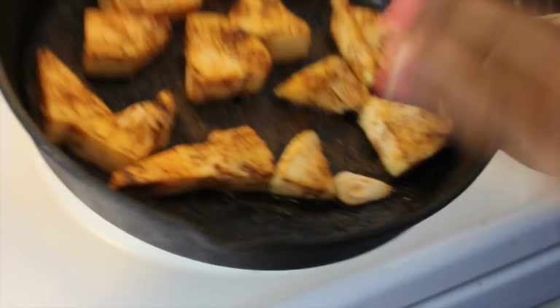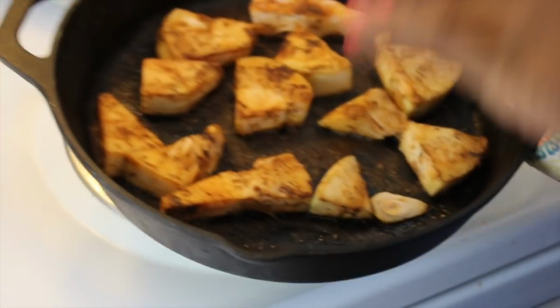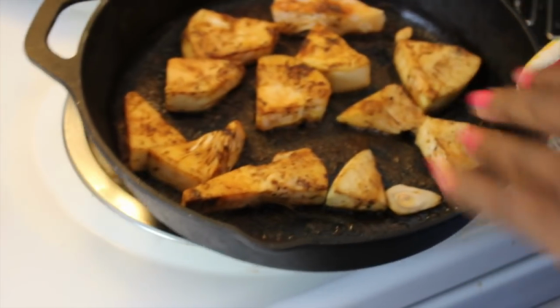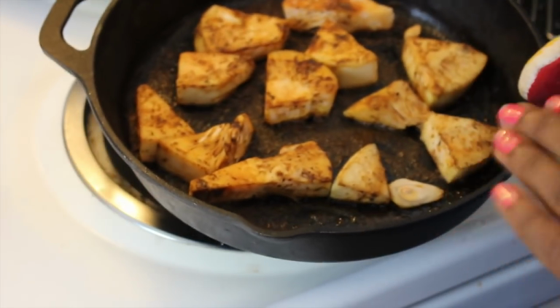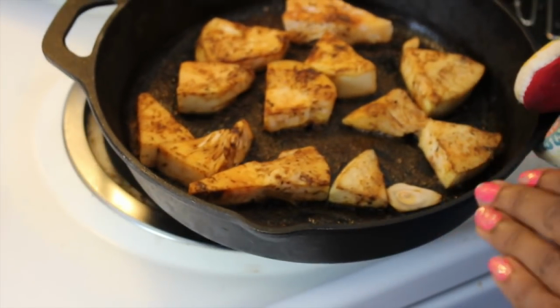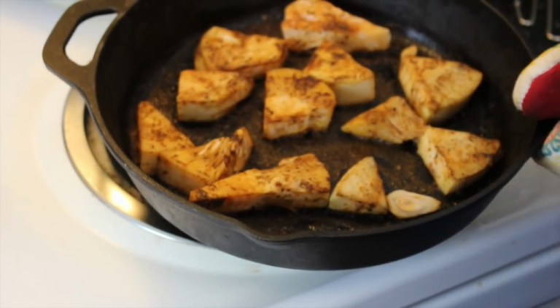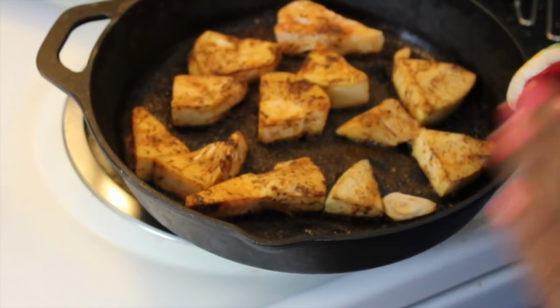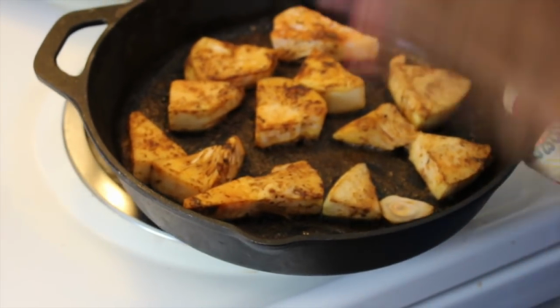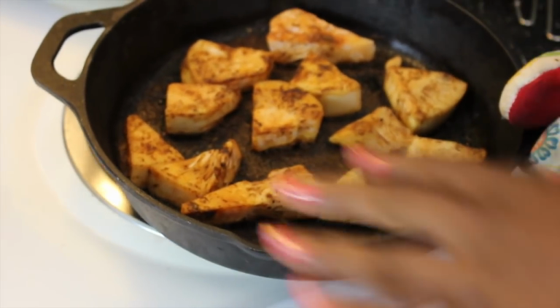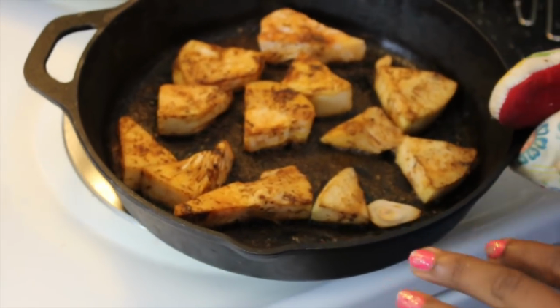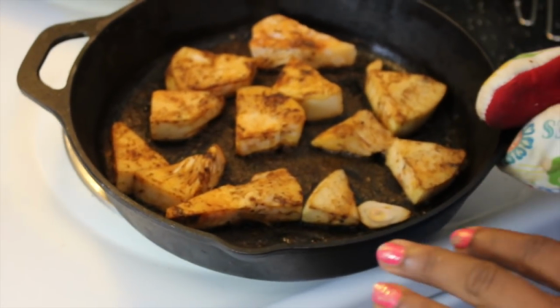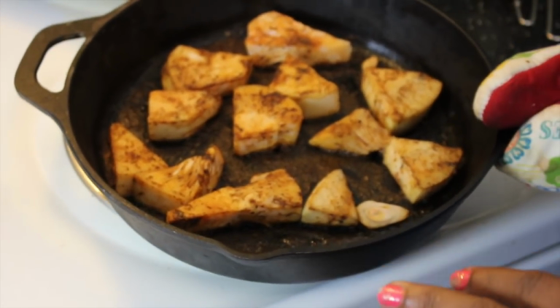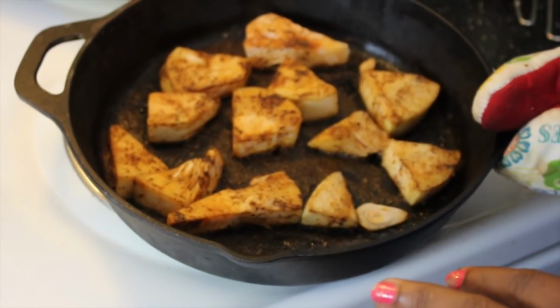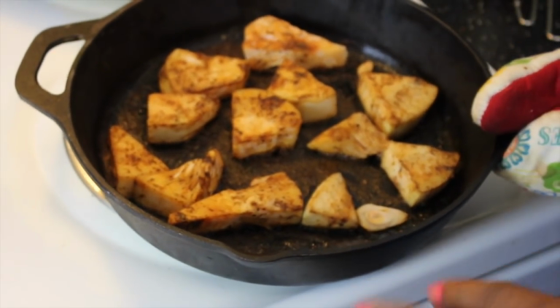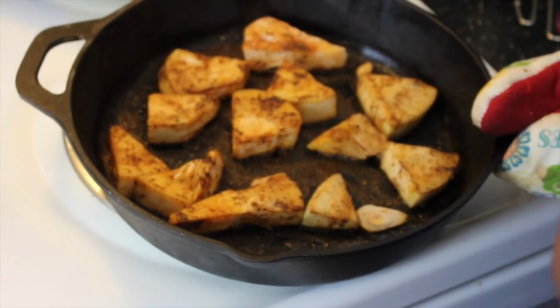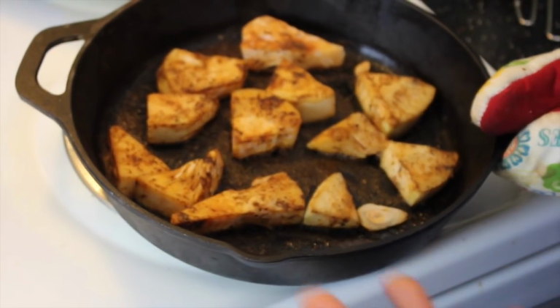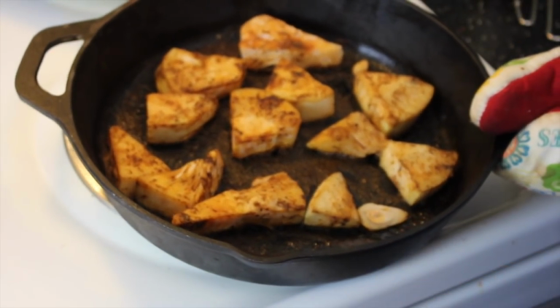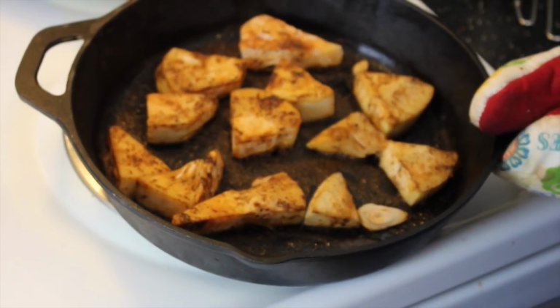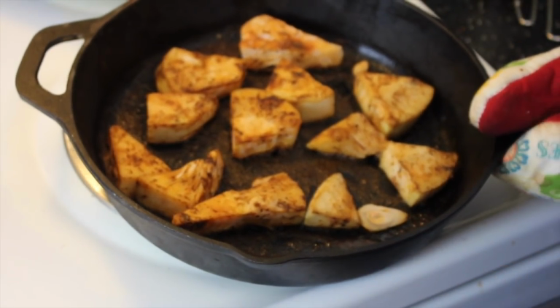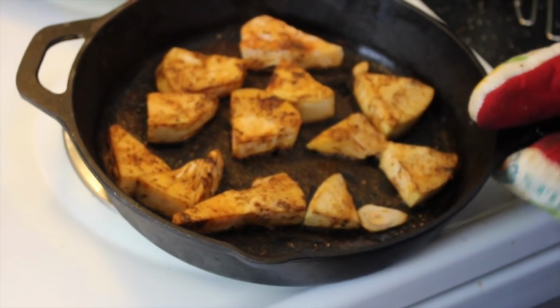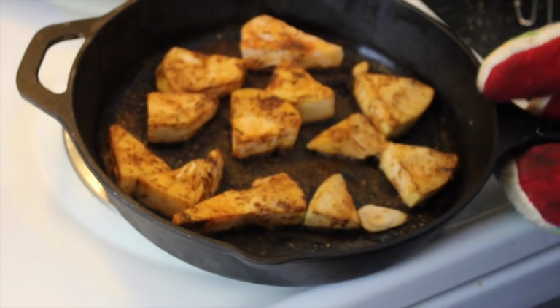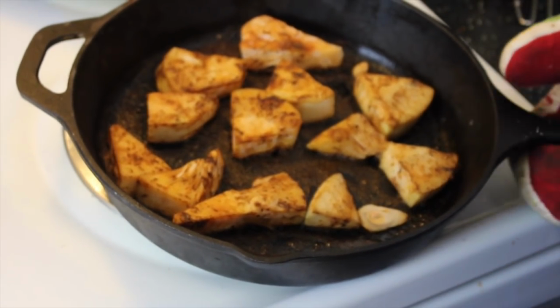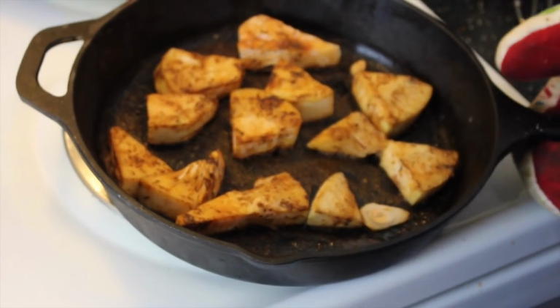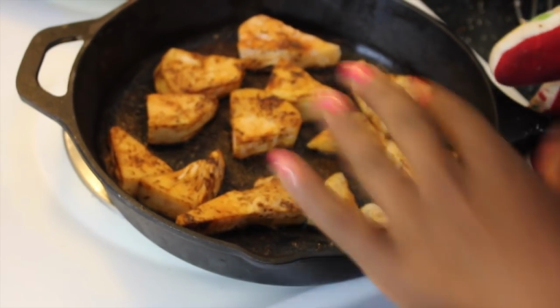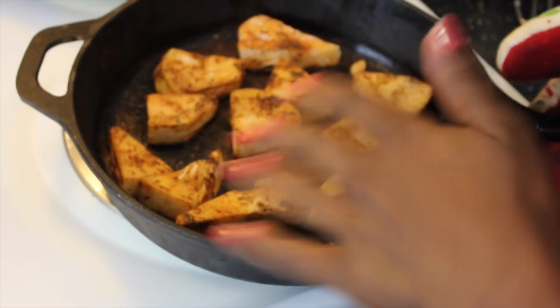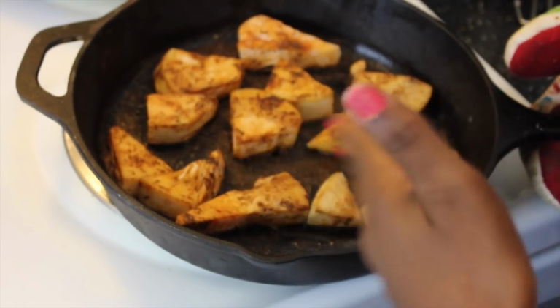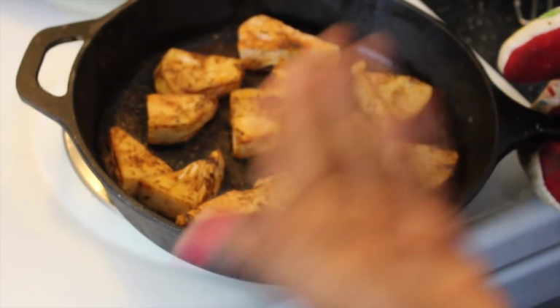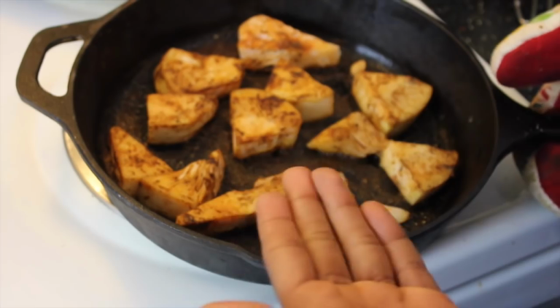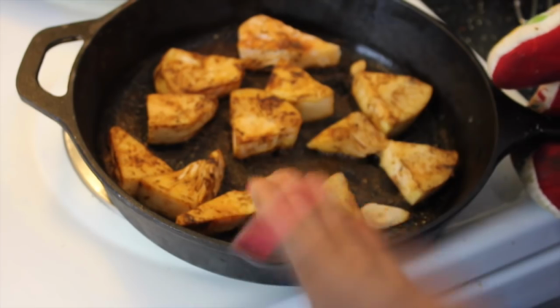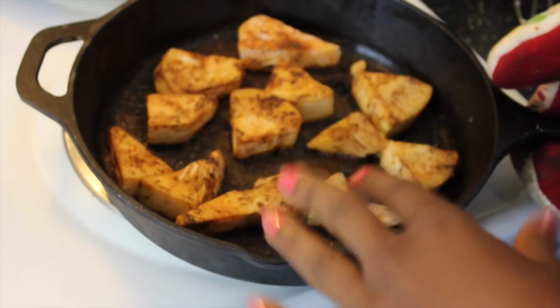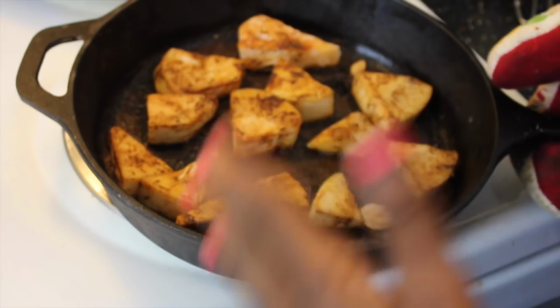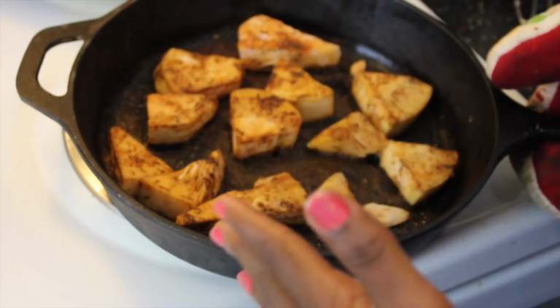So now we're gonna mix them all up by mashing them, because you can't eat them like this in a dish.